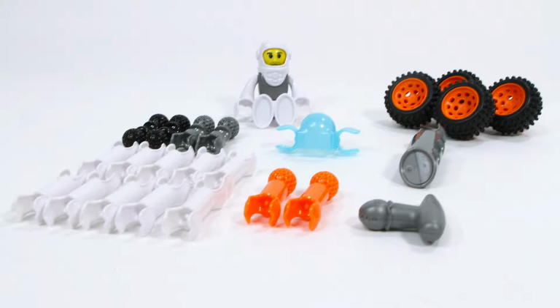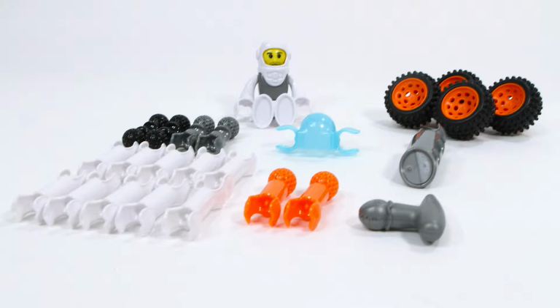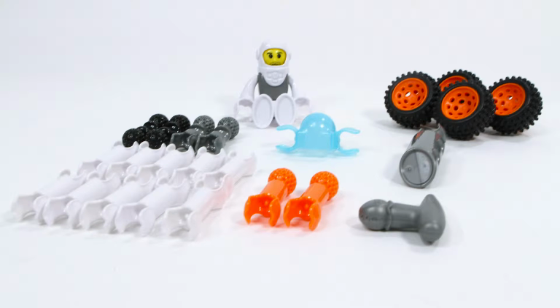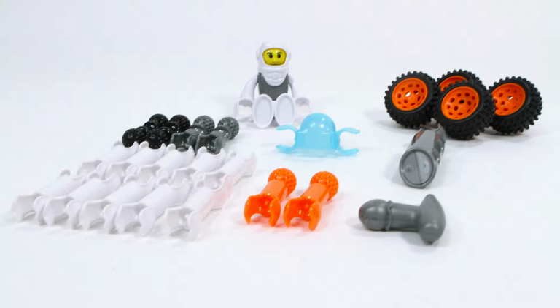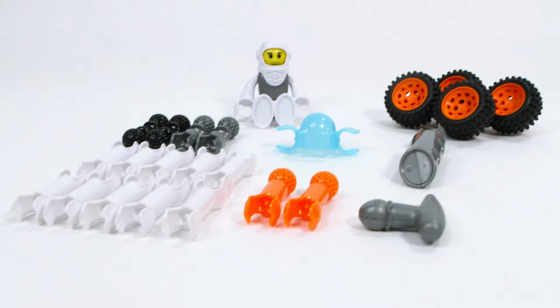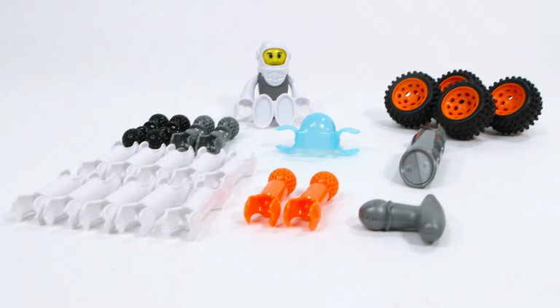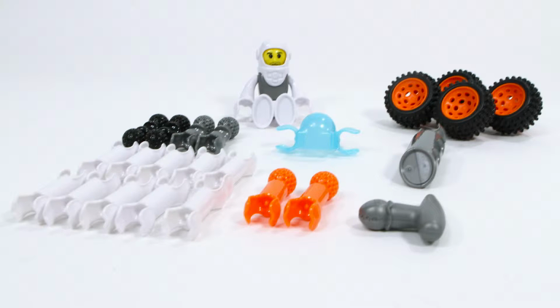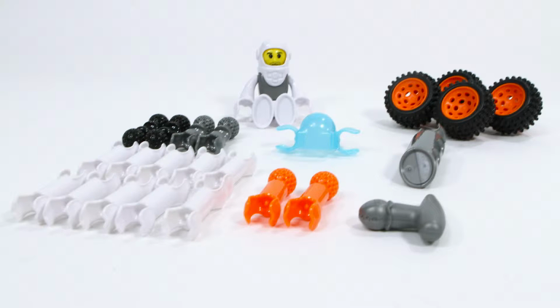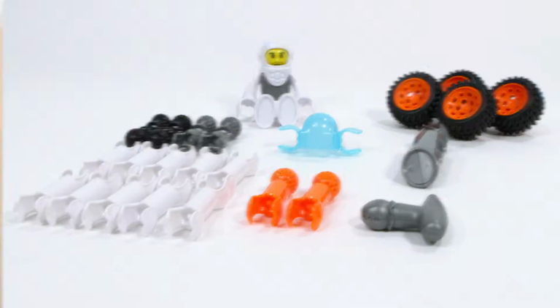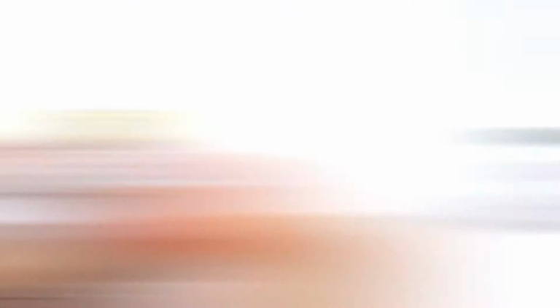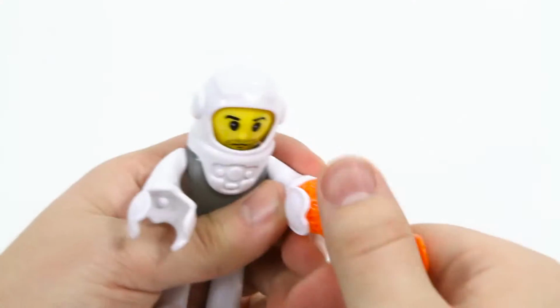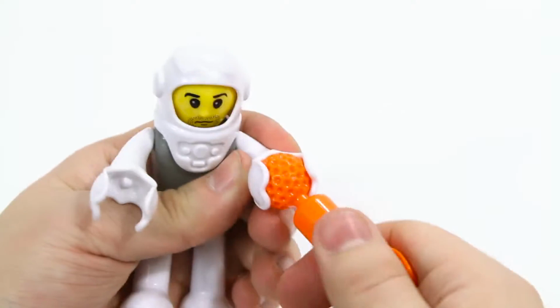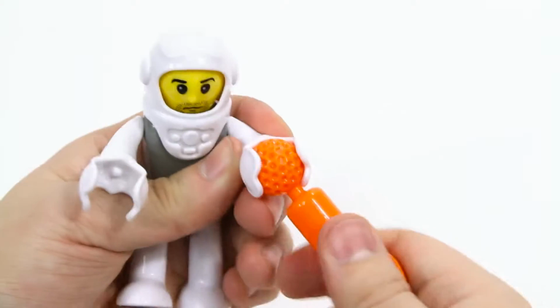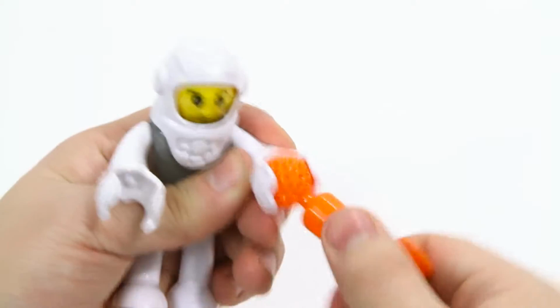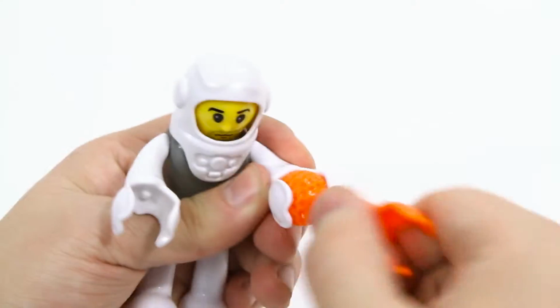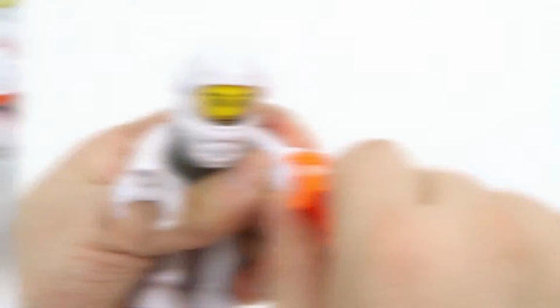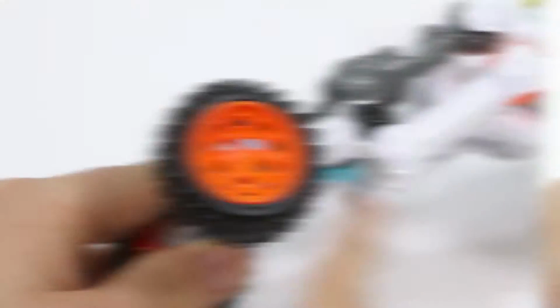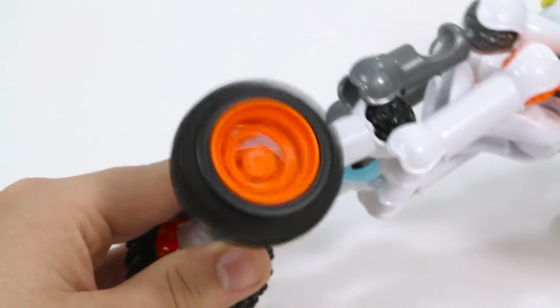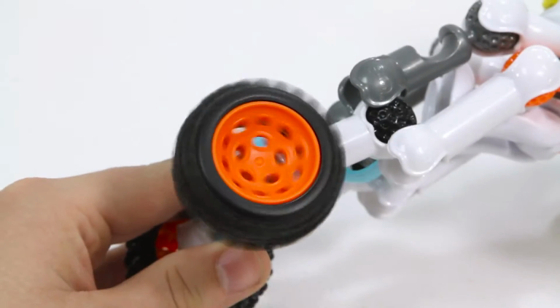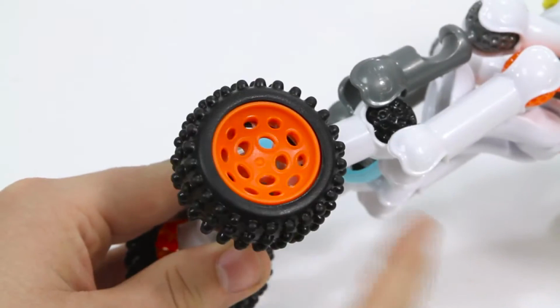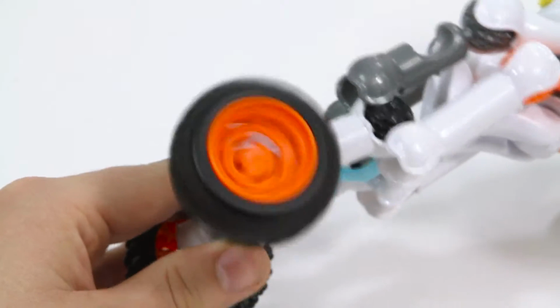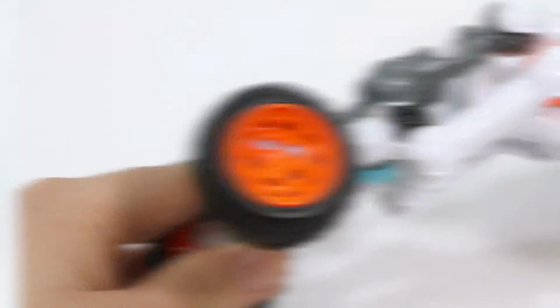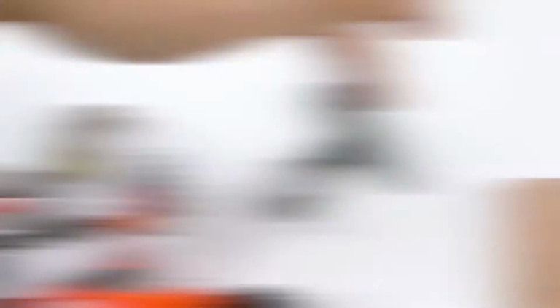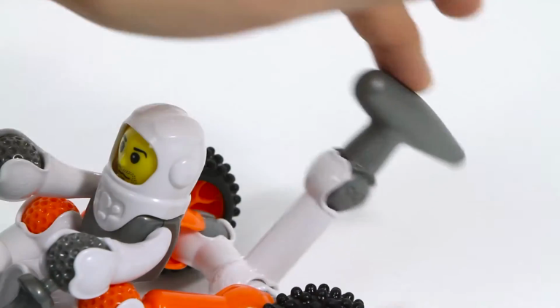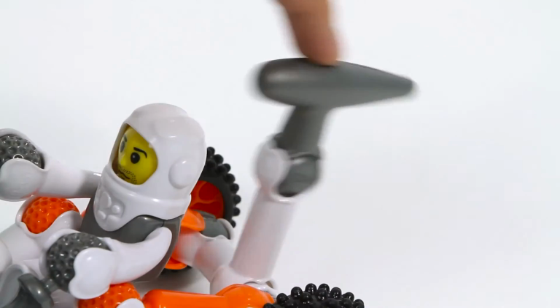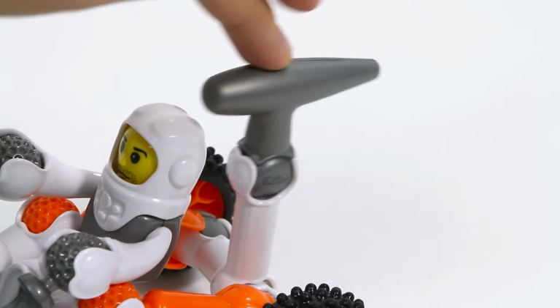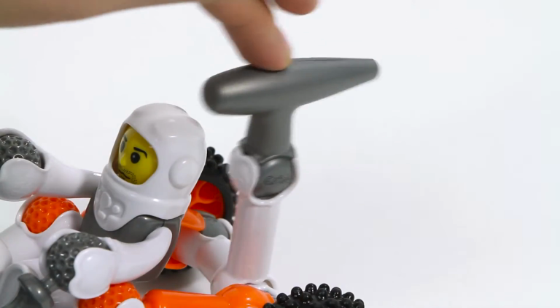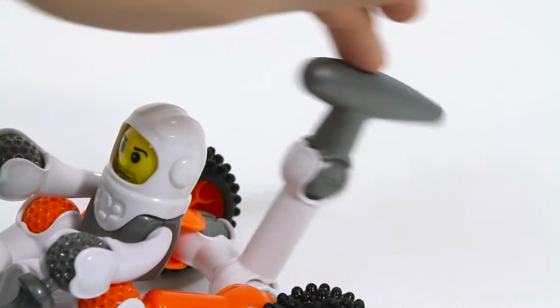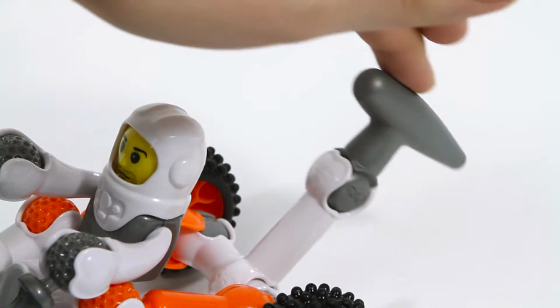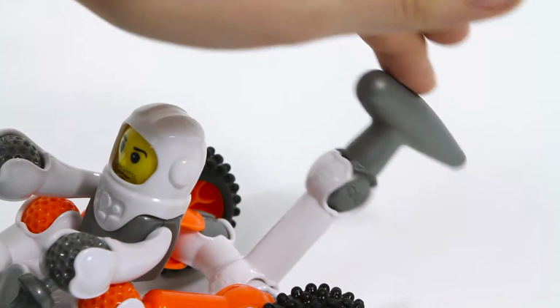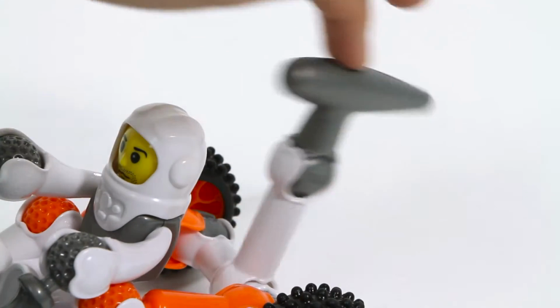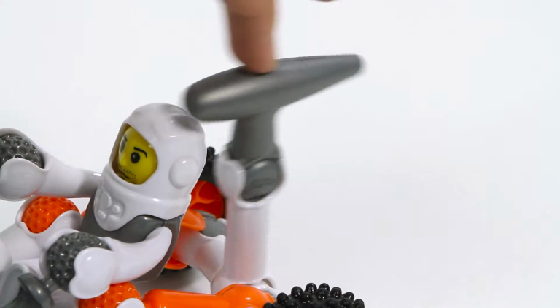ZOOB's unique pieces let you create joints that rotate, axles that spin, and objects that move and articulate.